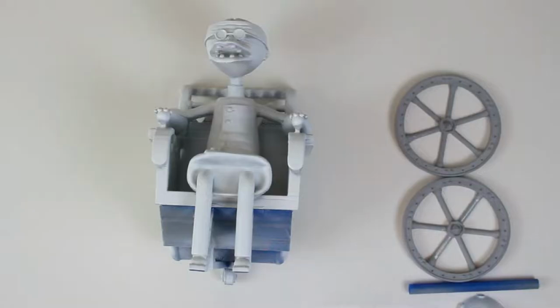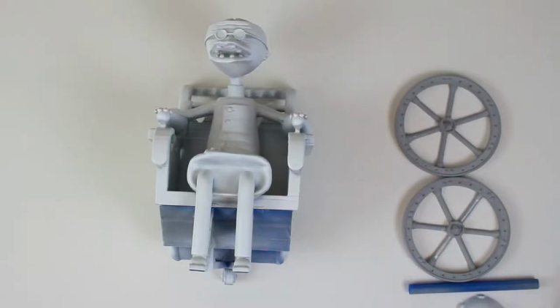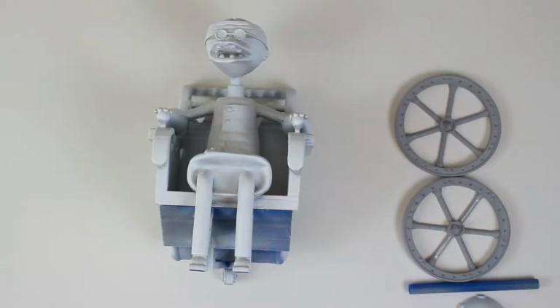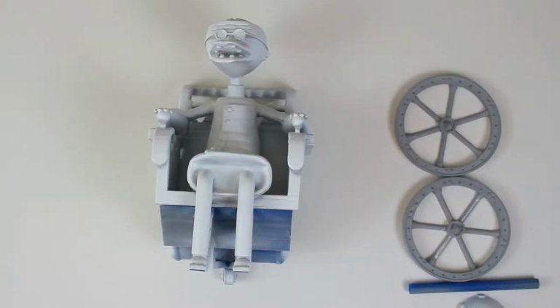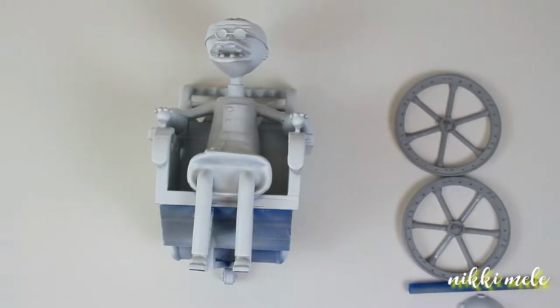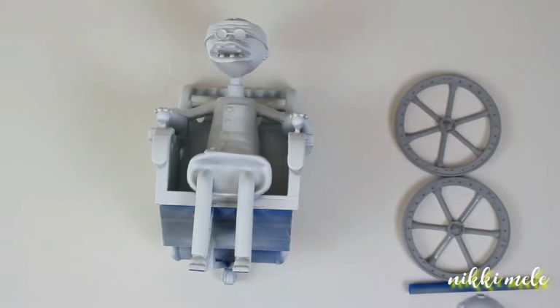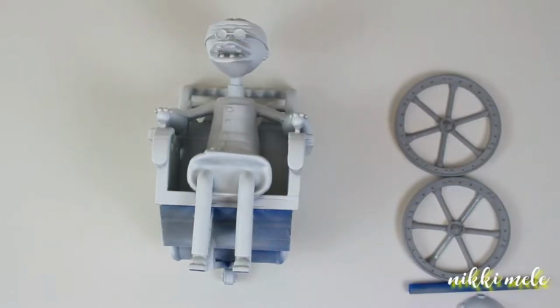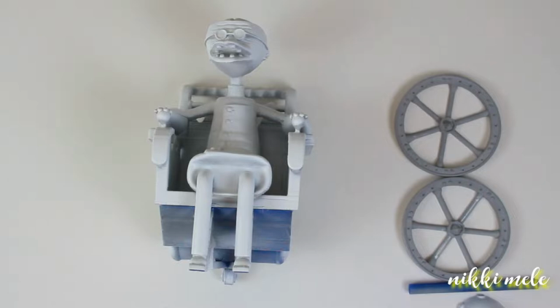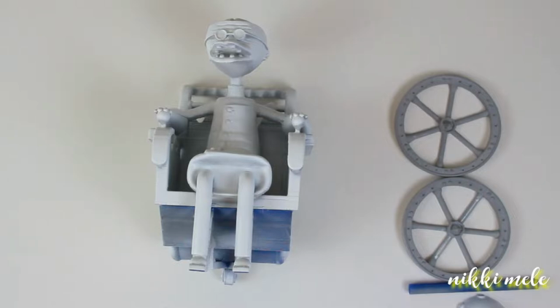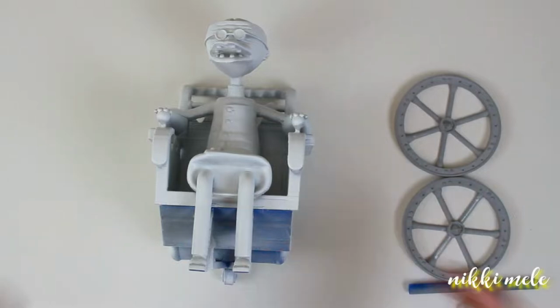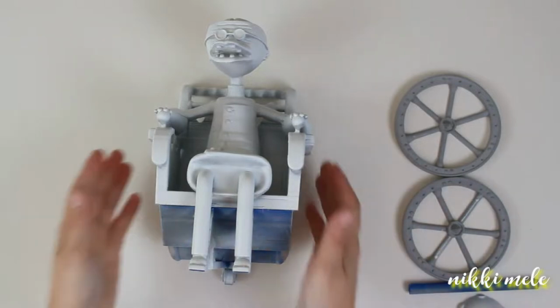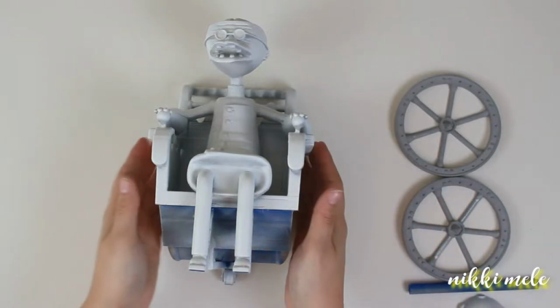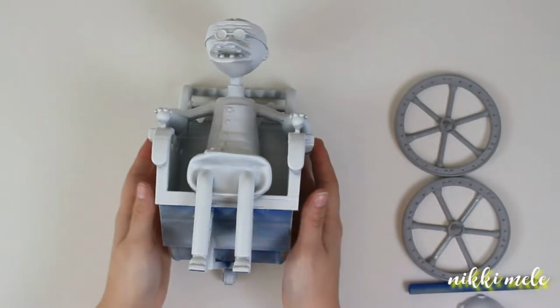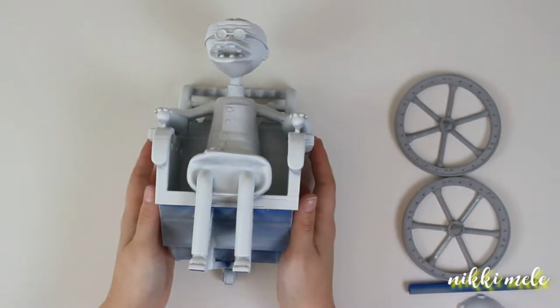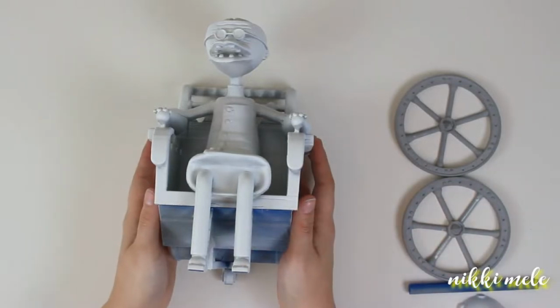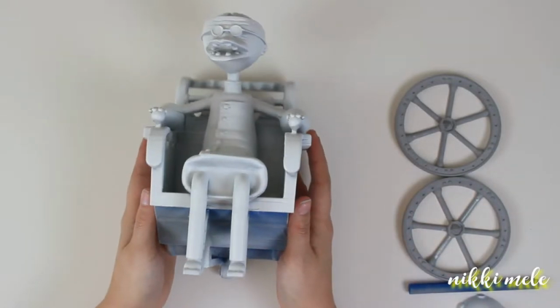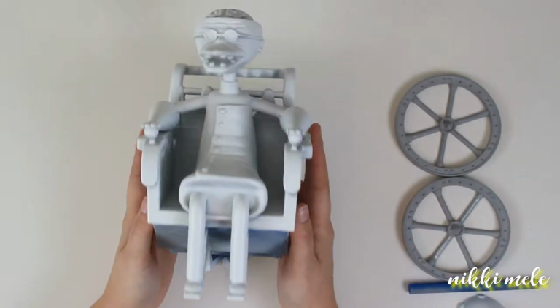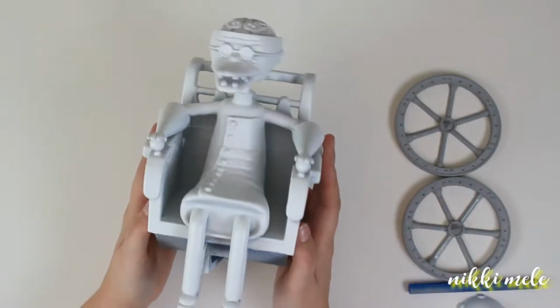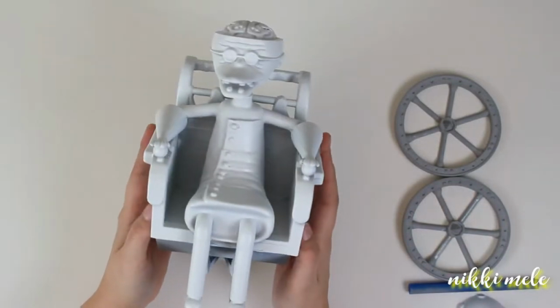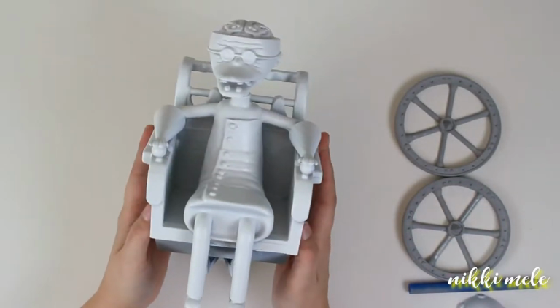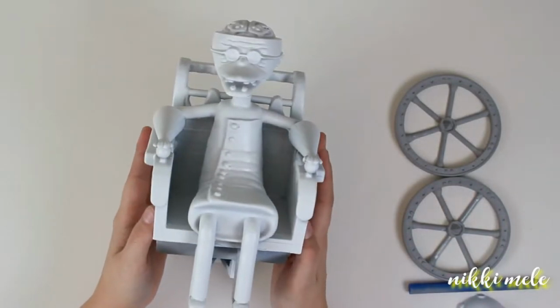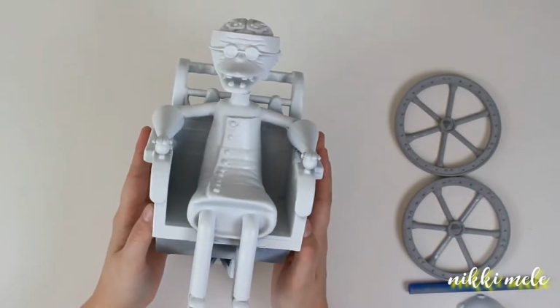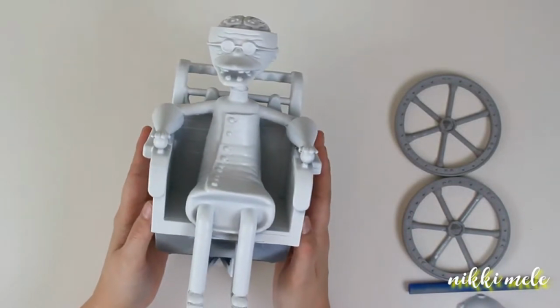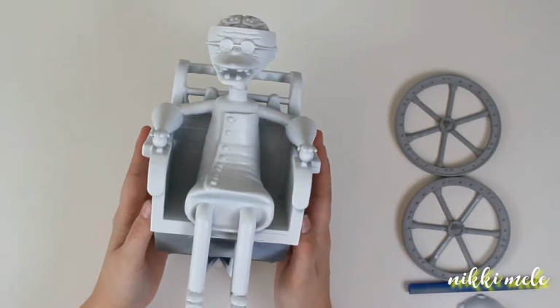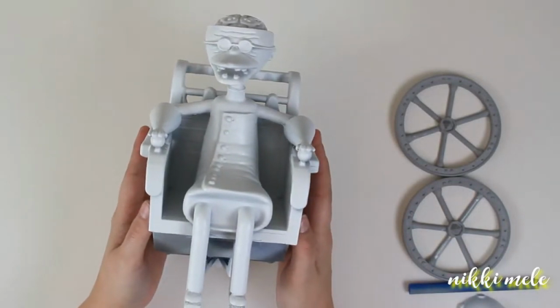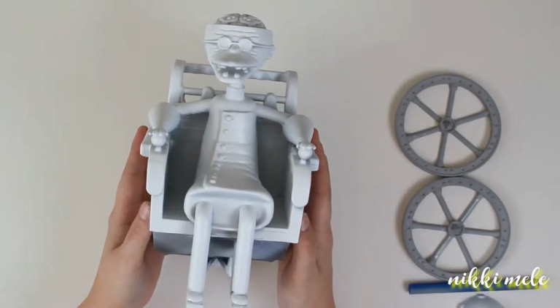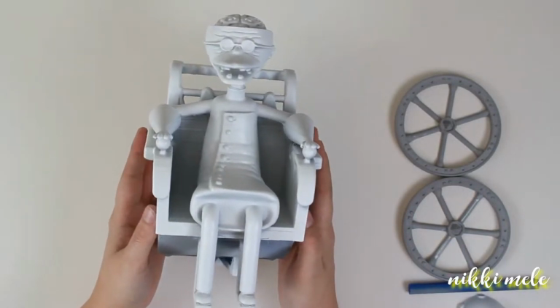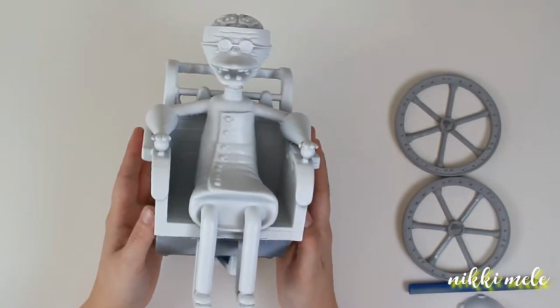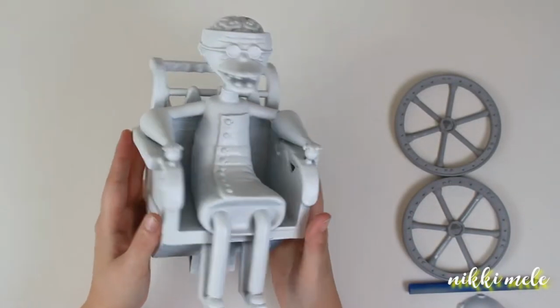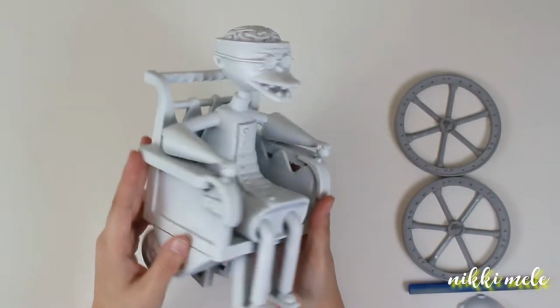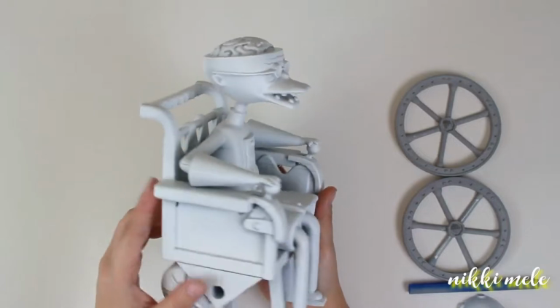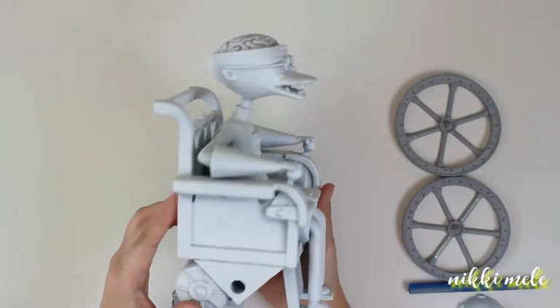Hey guys, welcome back to my channel. So today I'm going to be painting this 3D printed Dr. Finkelstein.